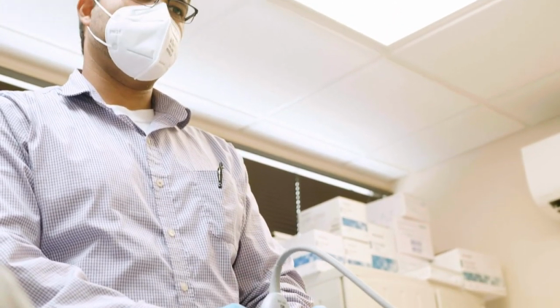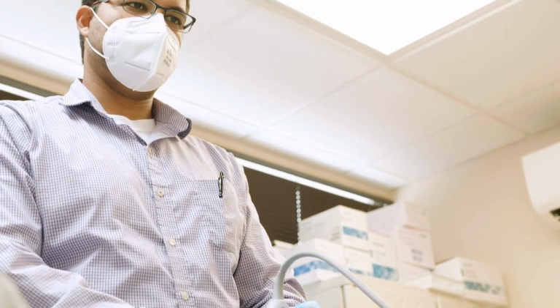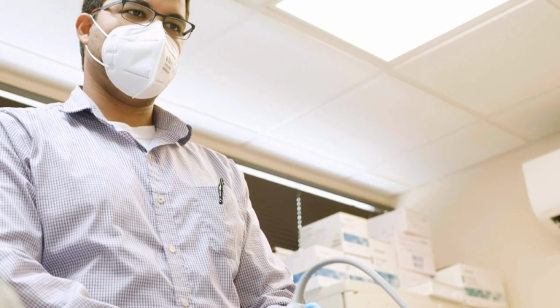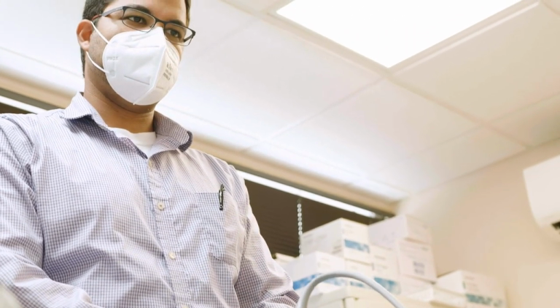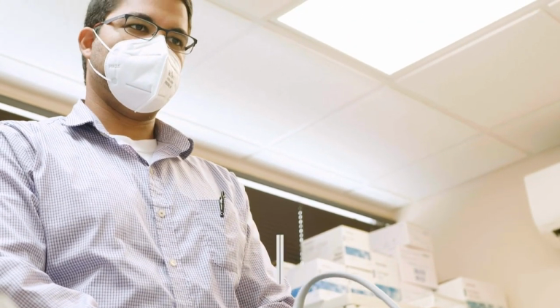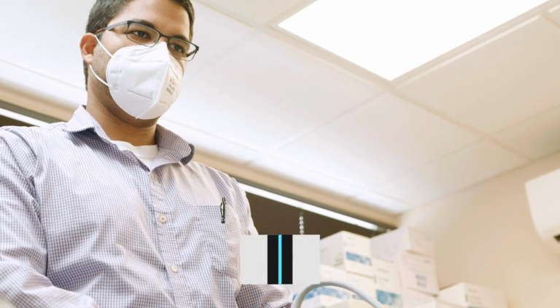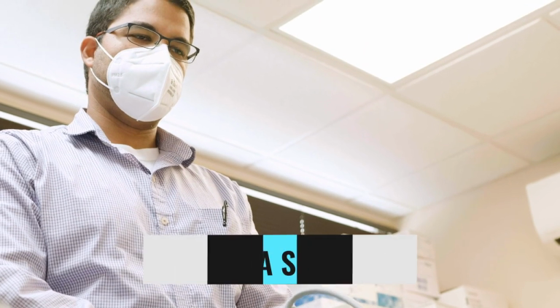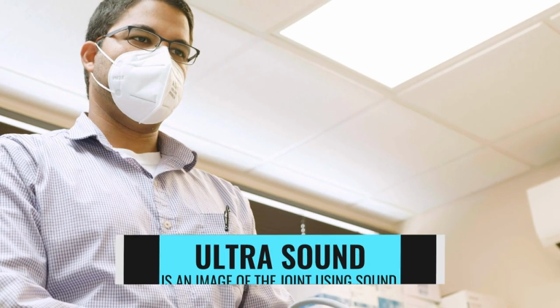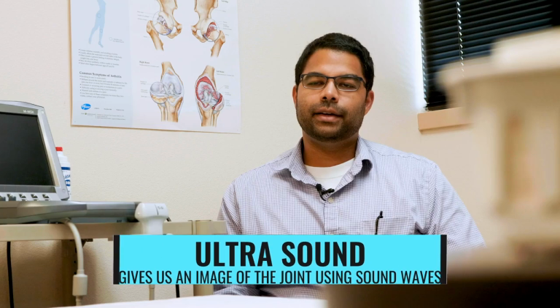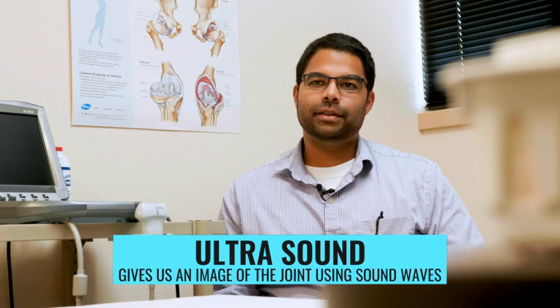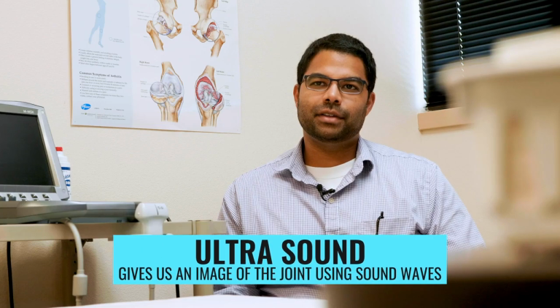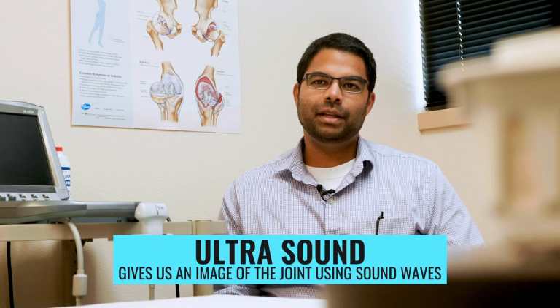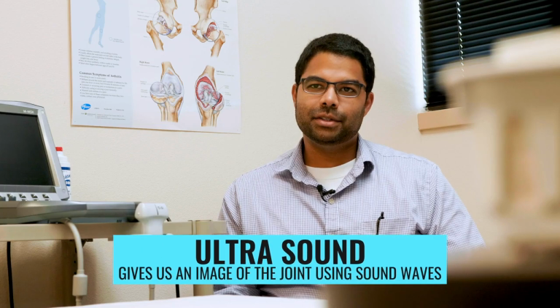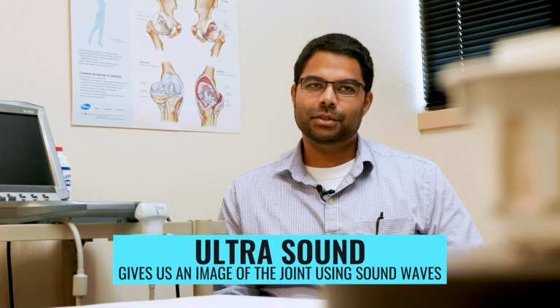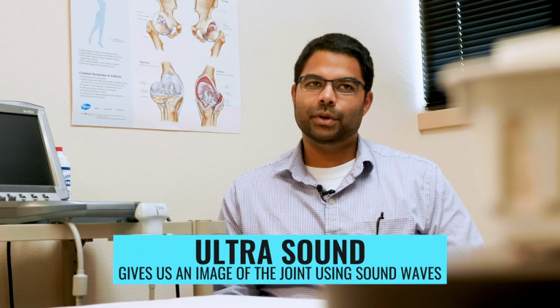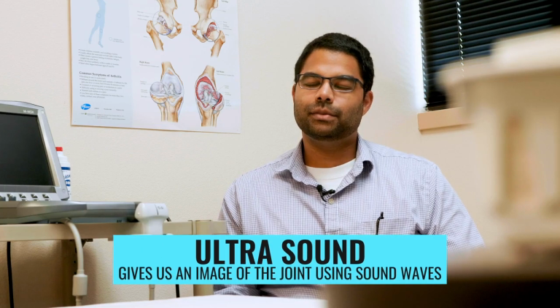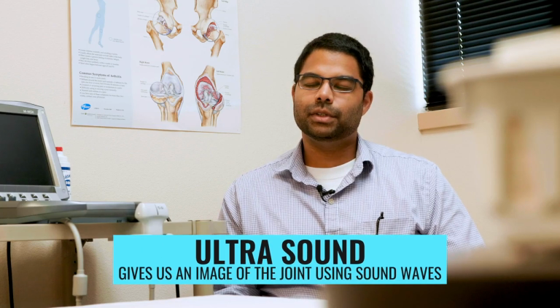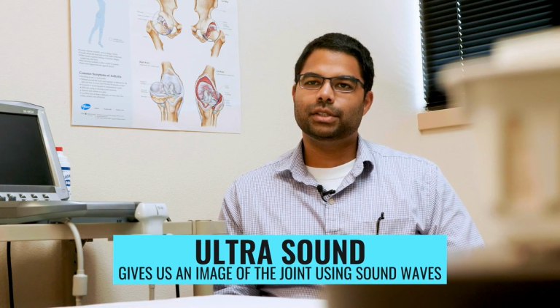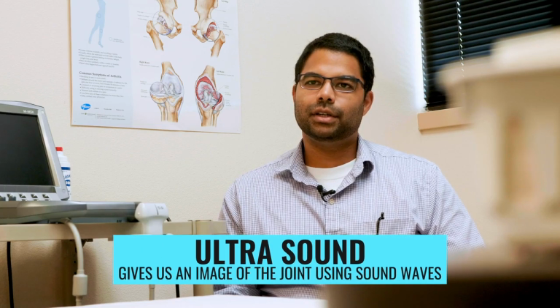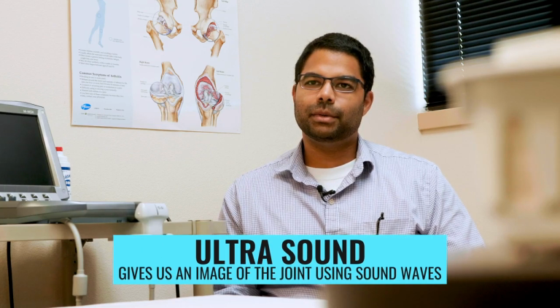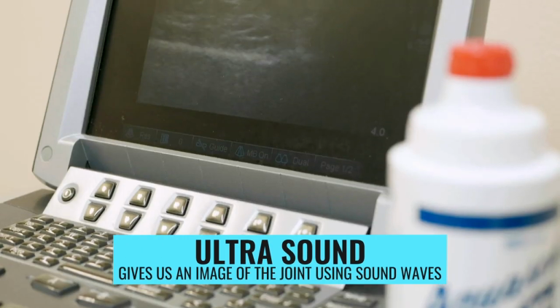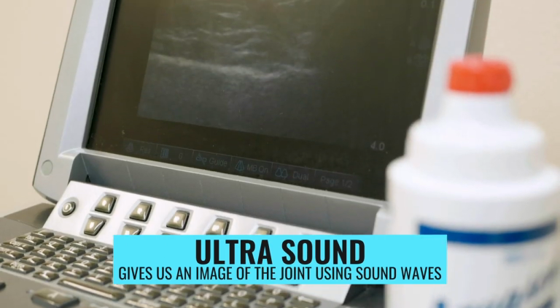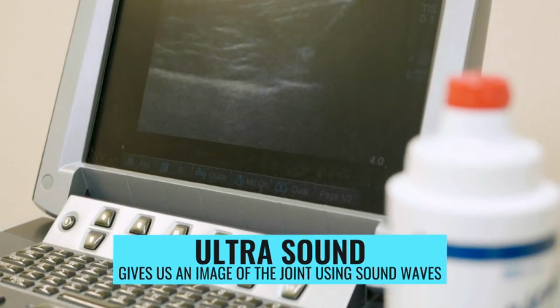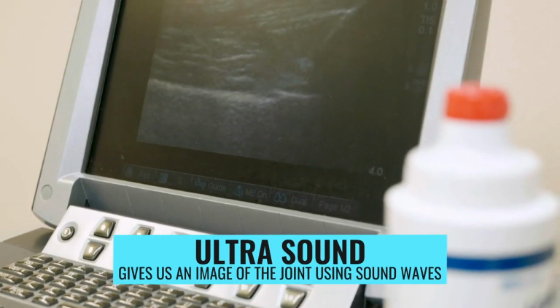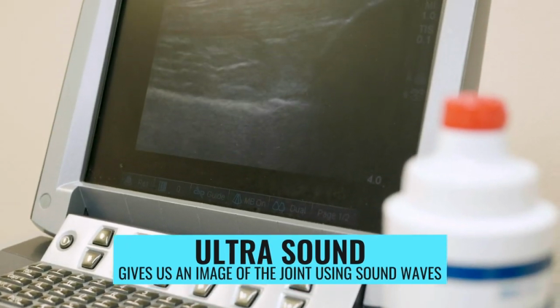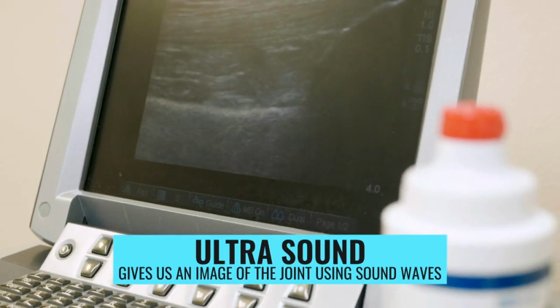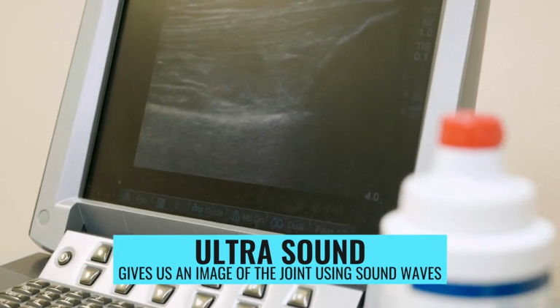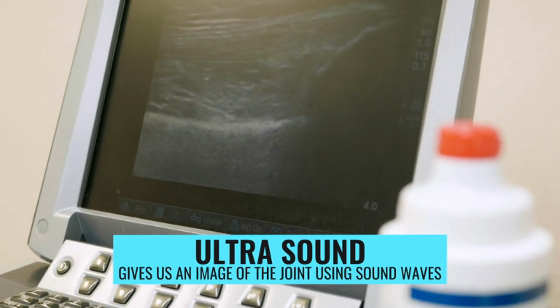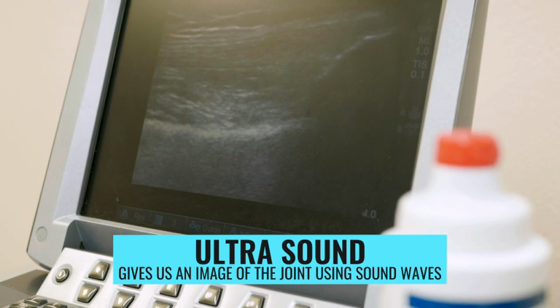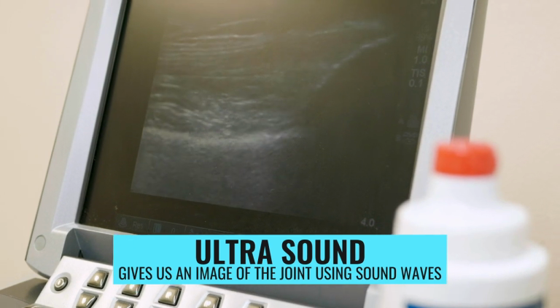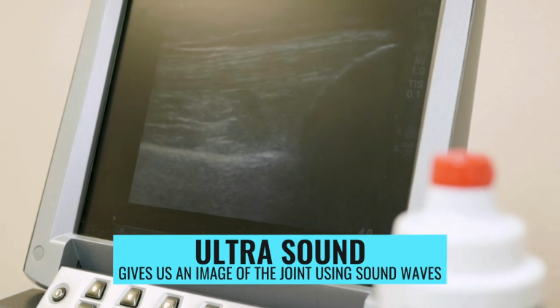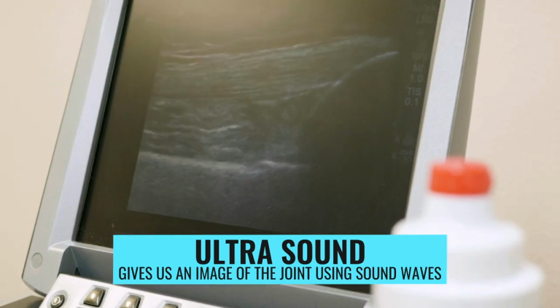Ultrasound uses sound waves and gives us an image of the joint, which makes it easier to guide the needle into the joint.